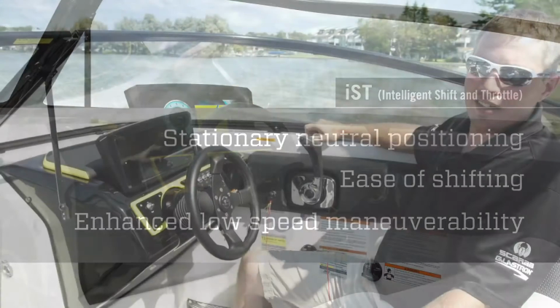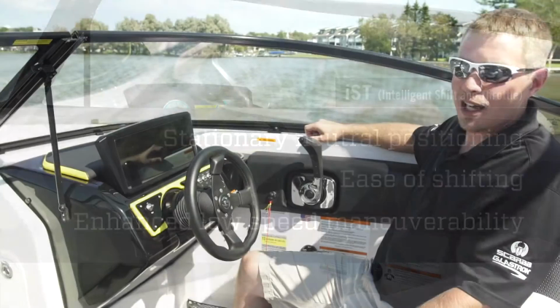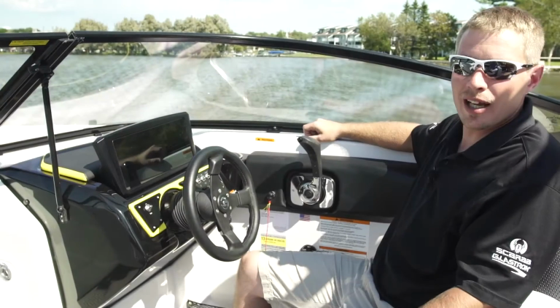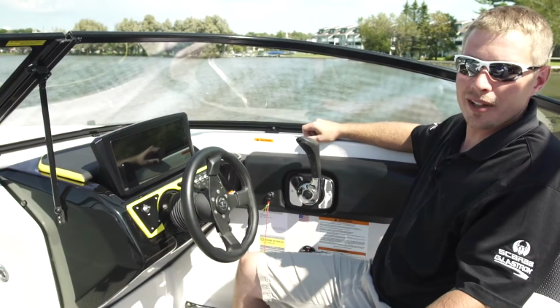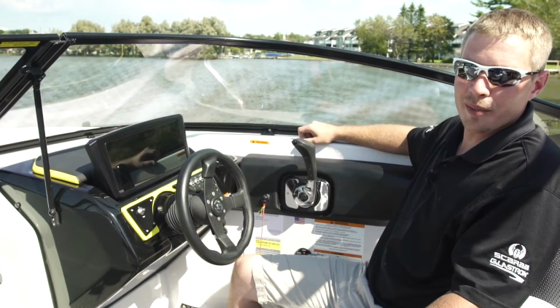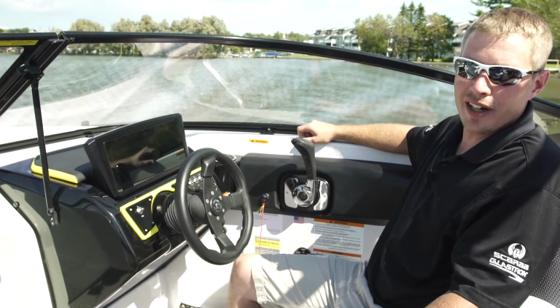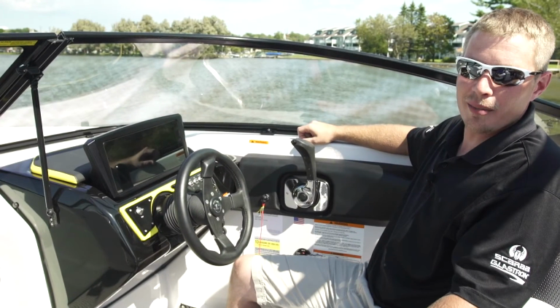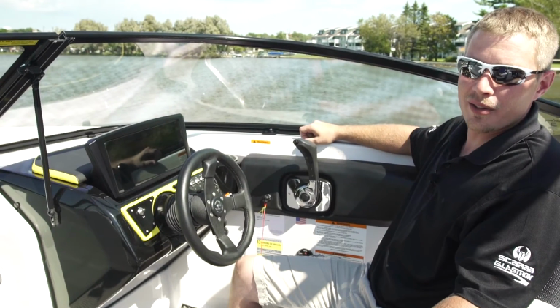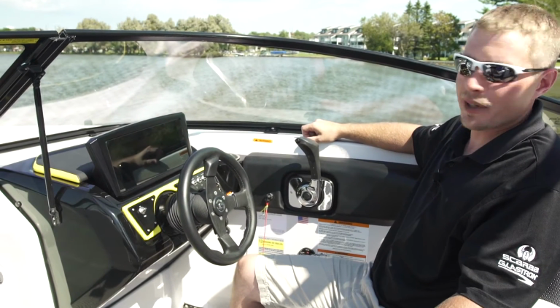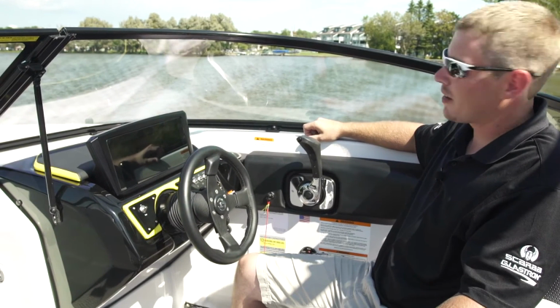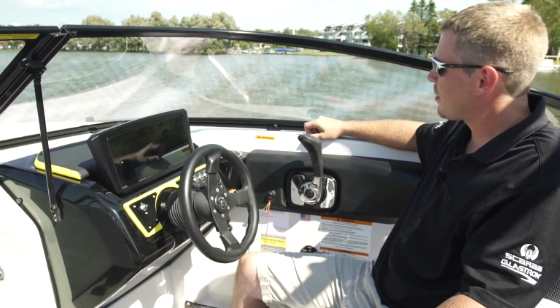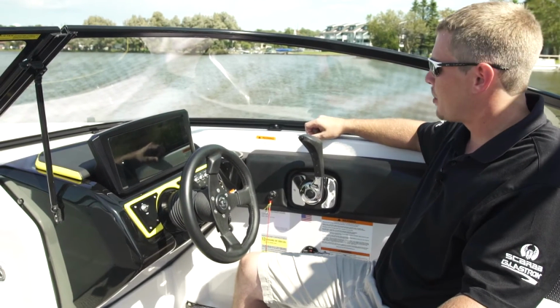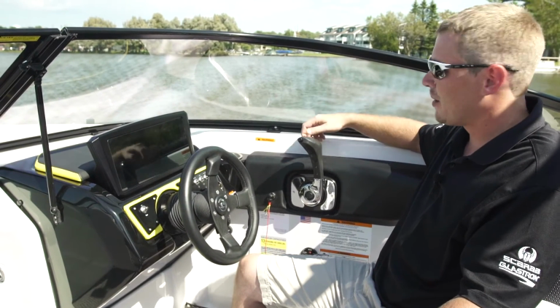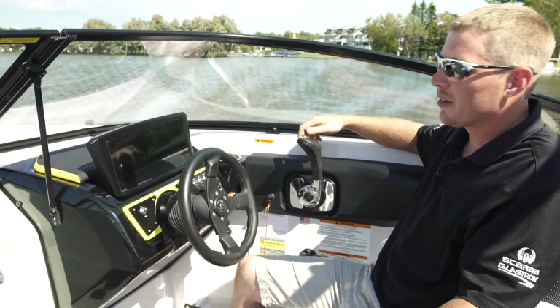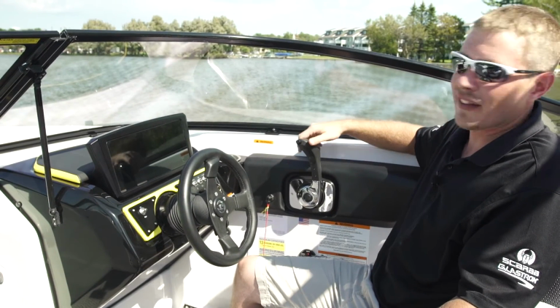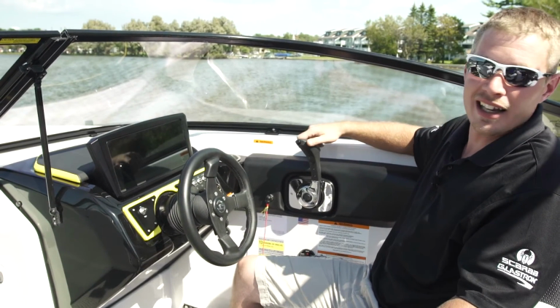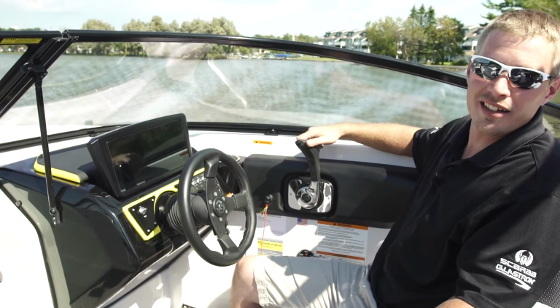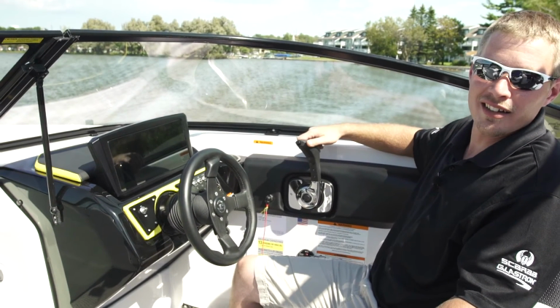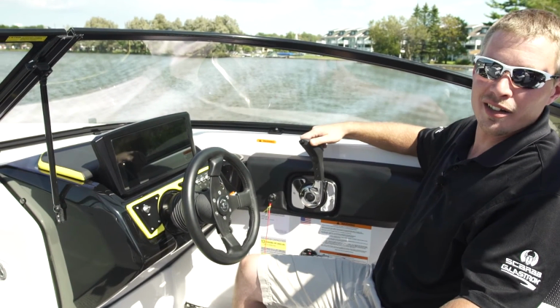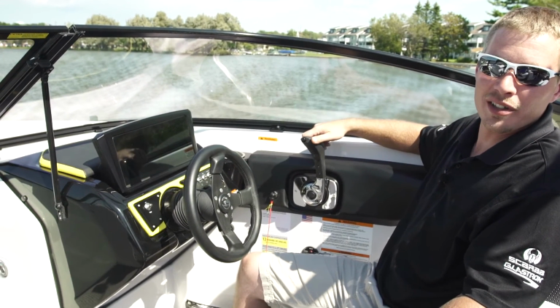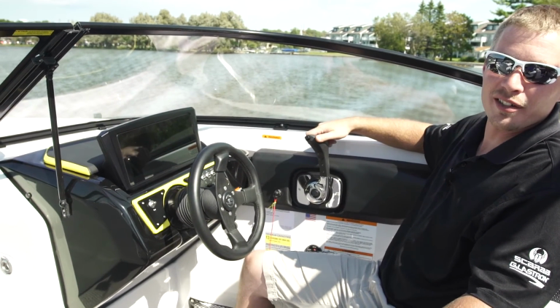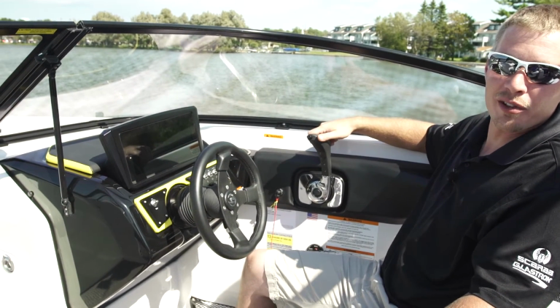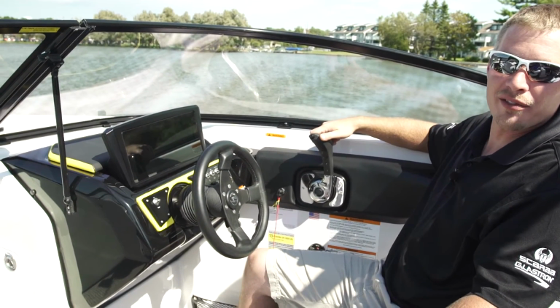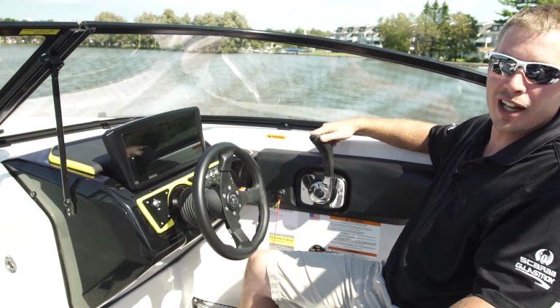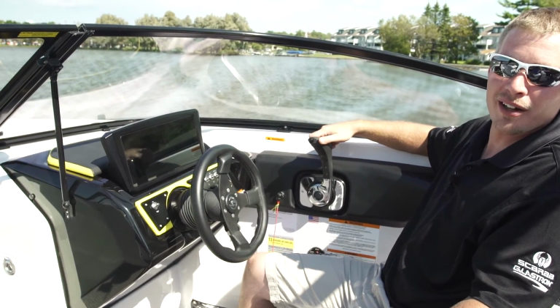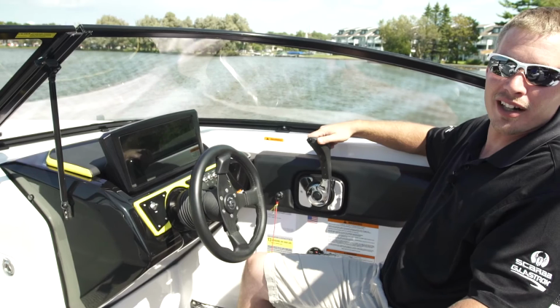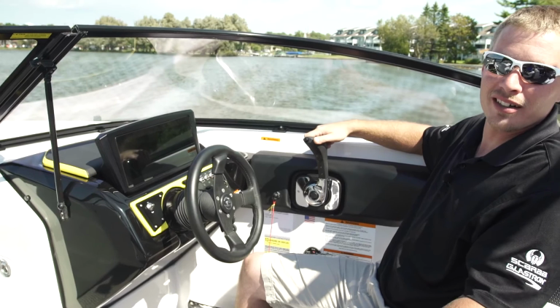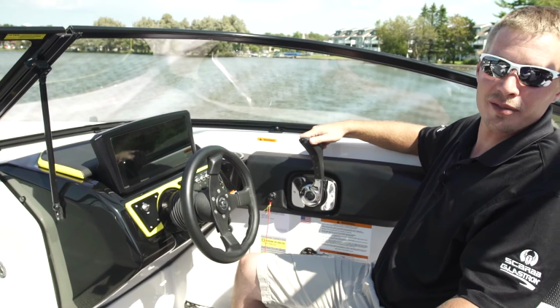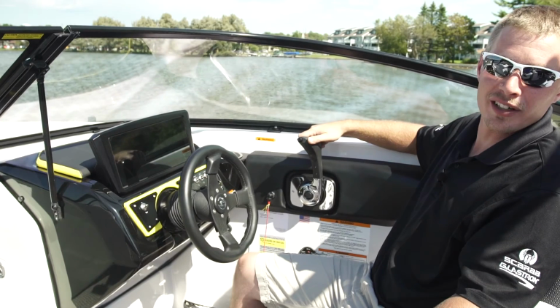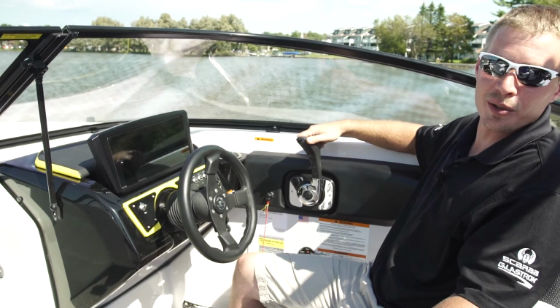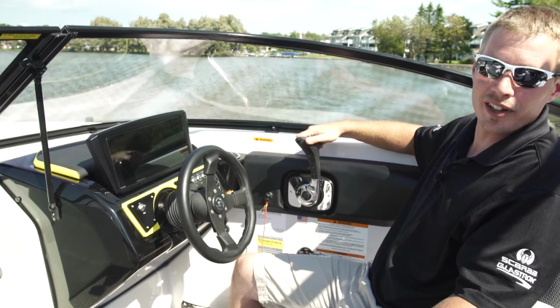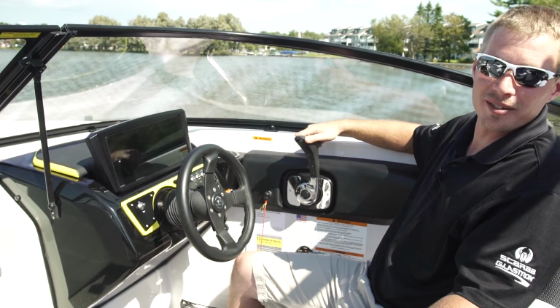I'm Tom McLeod from Scarab Boats. I'm here to talk to you about the IST system, which is a fully fly-by-wire shift and control system.